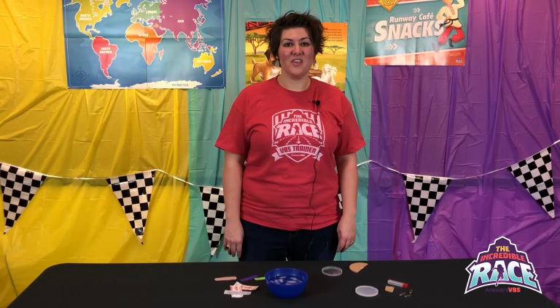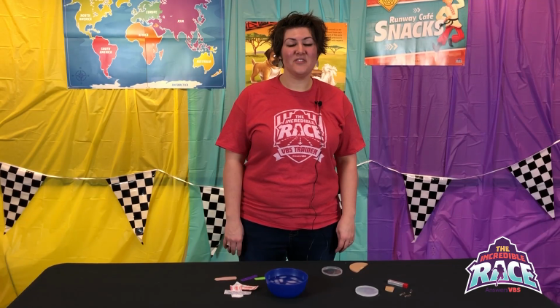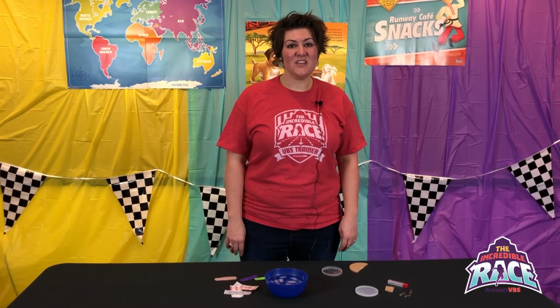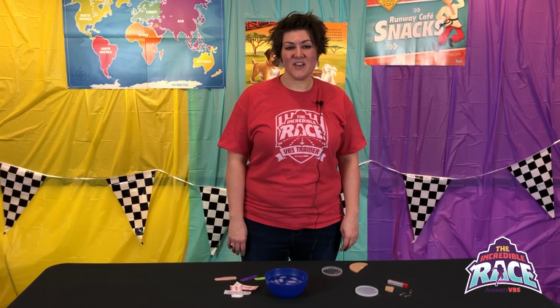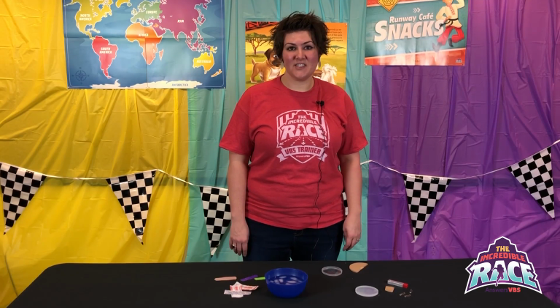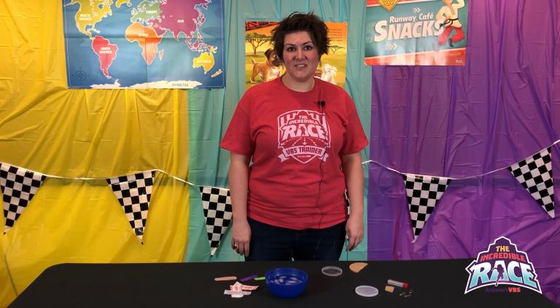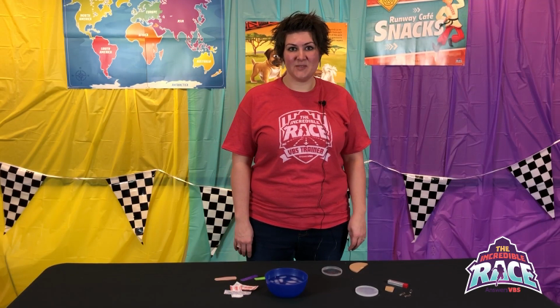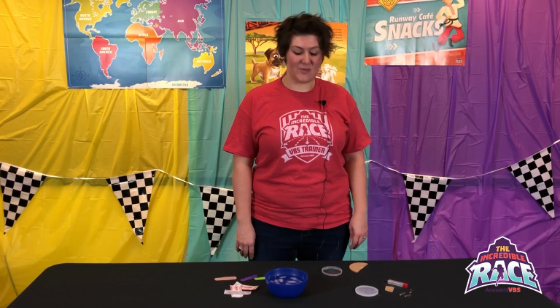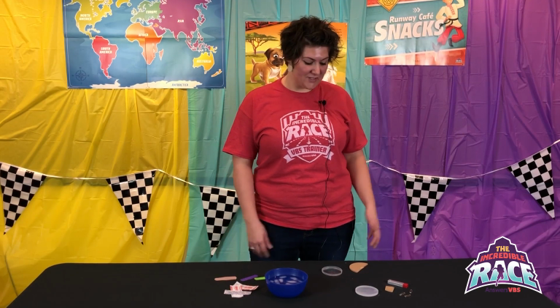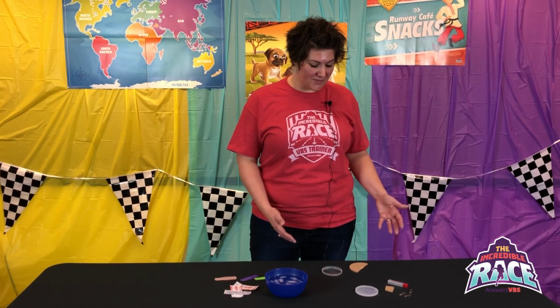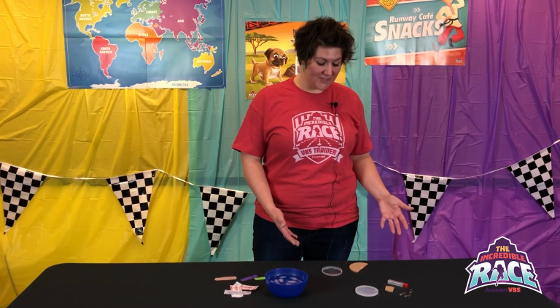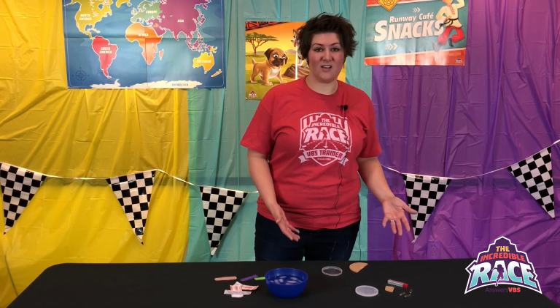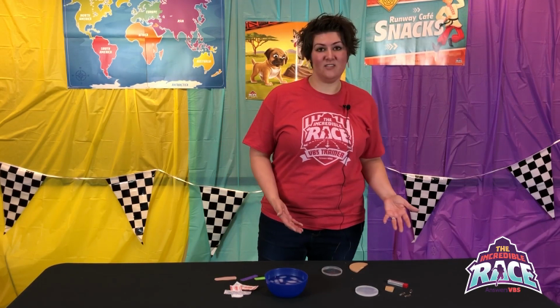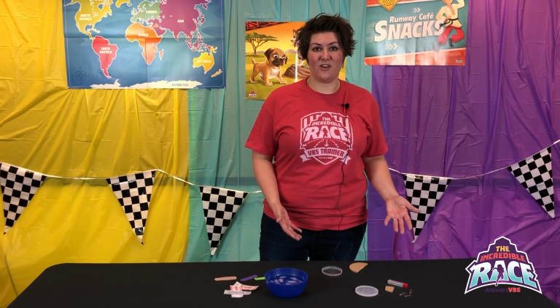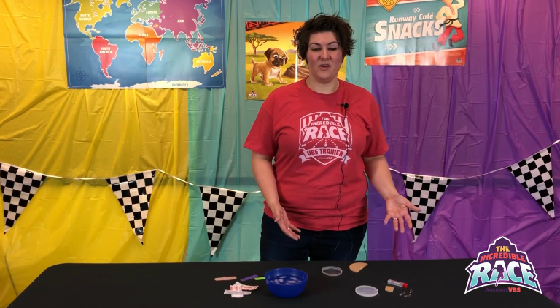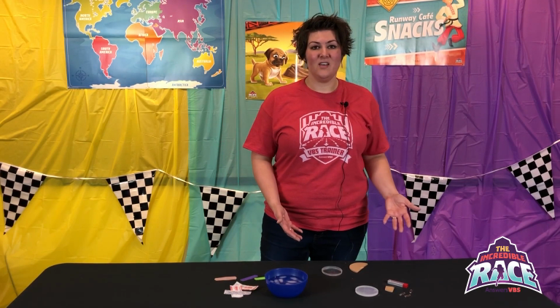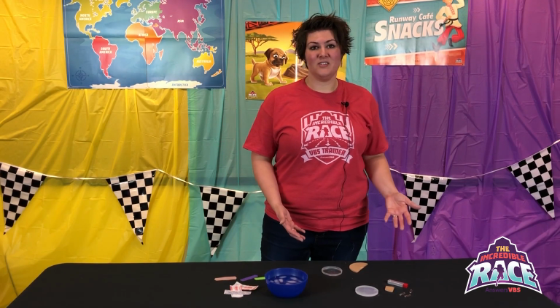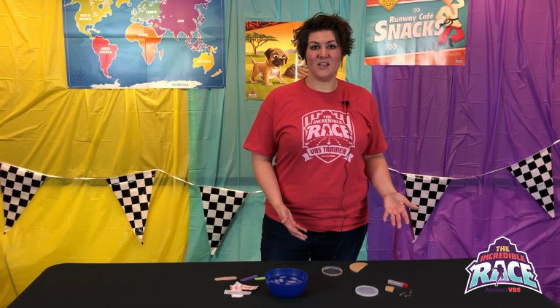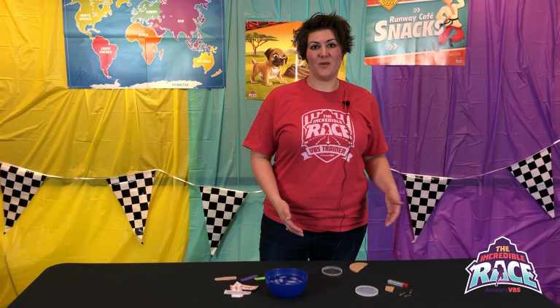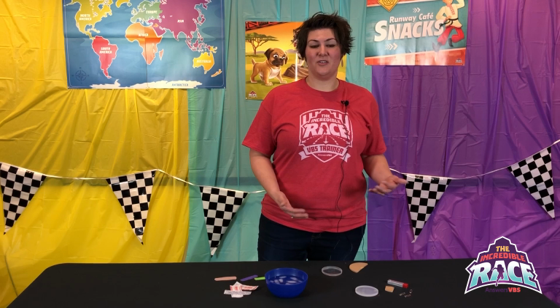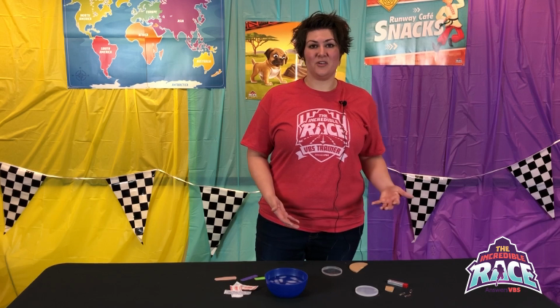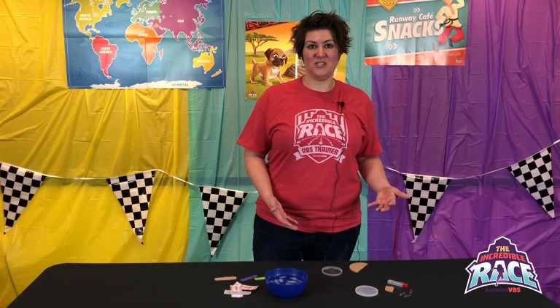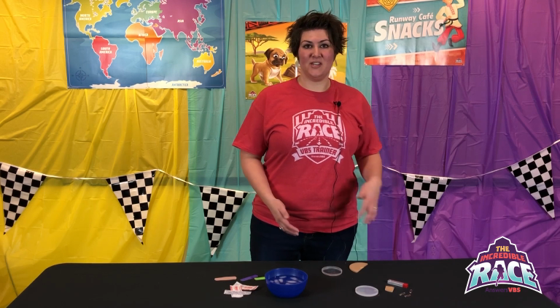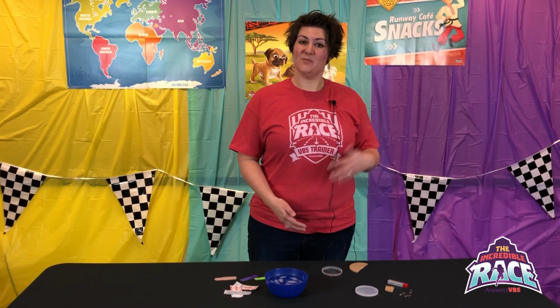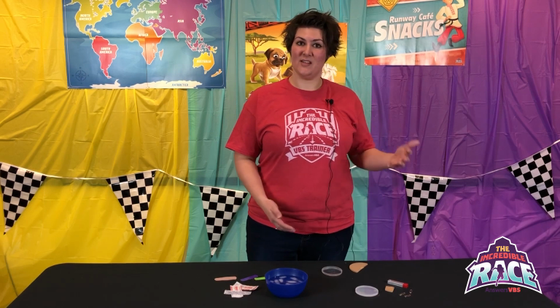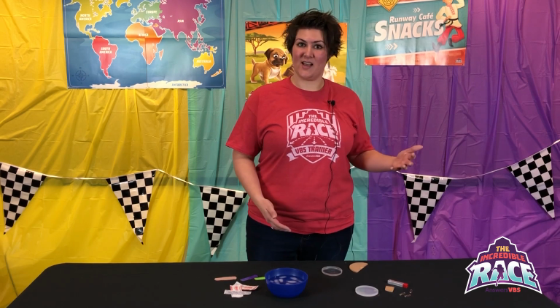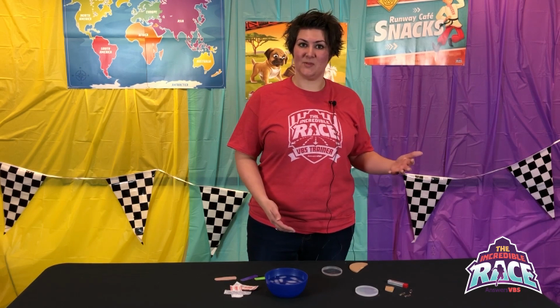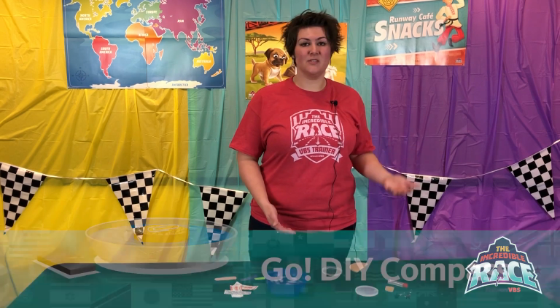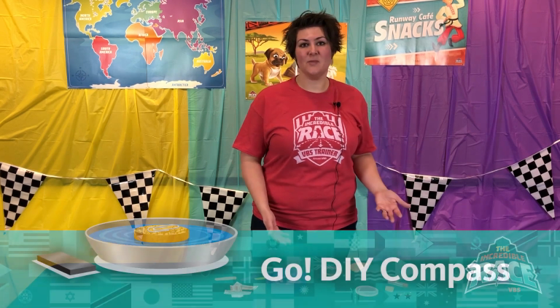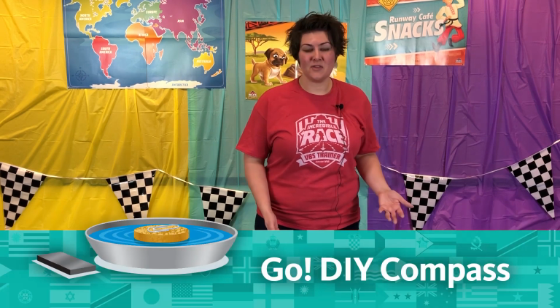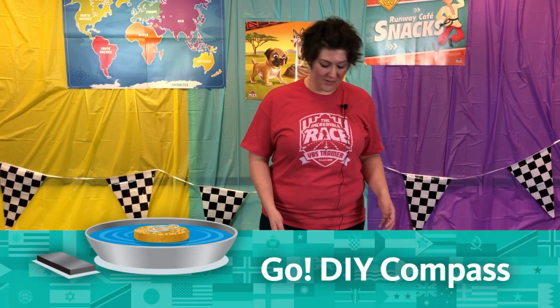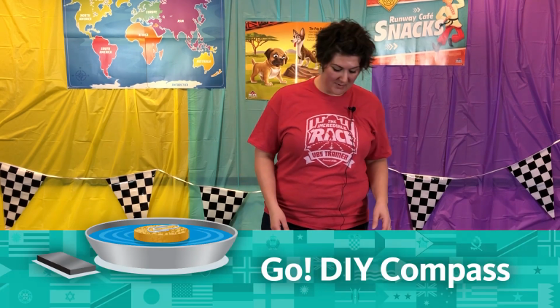For Day 5 science experiments, the first one is called Go. They're talking about the Great Commission and spreading the gospel, so they're going to make their own compass.